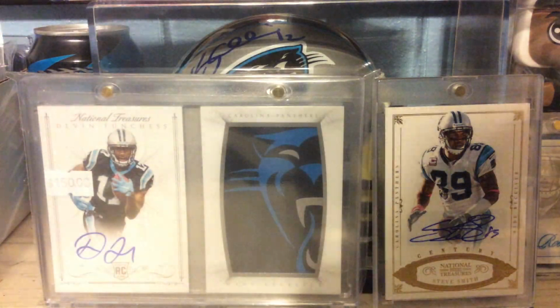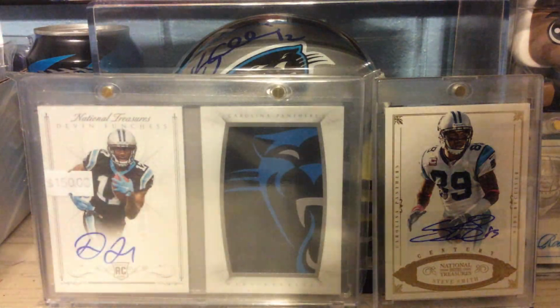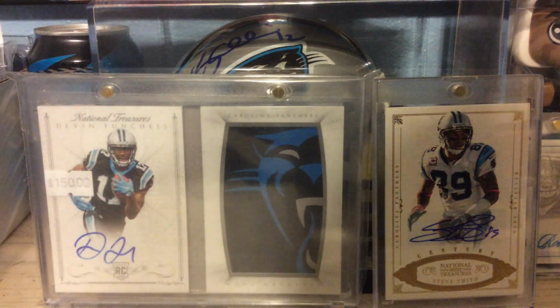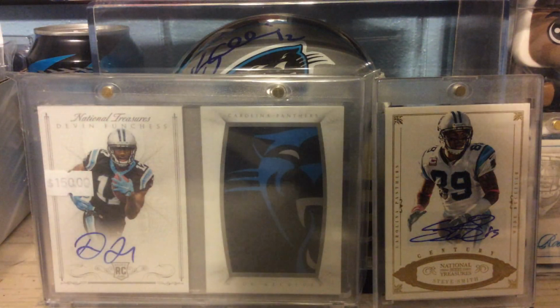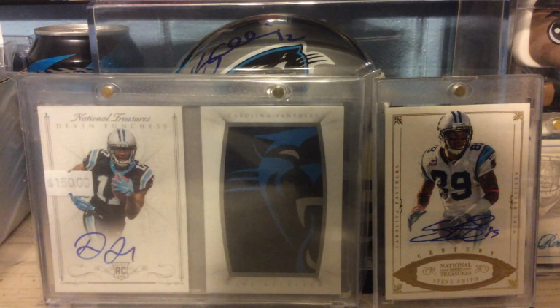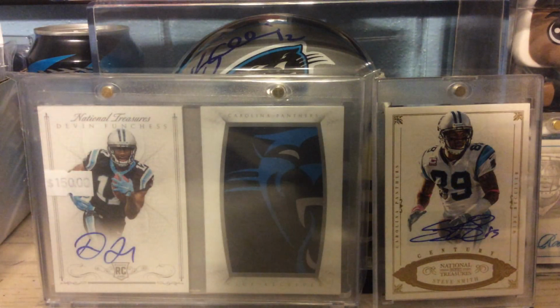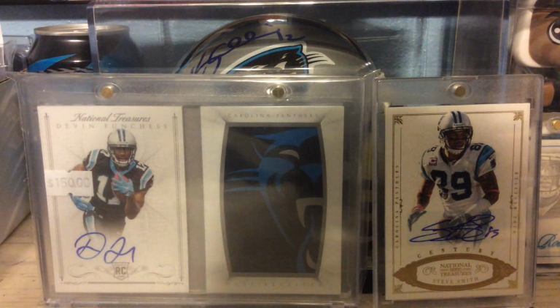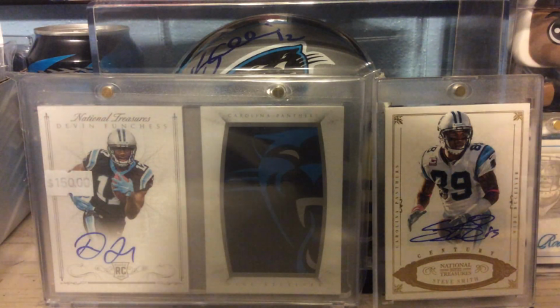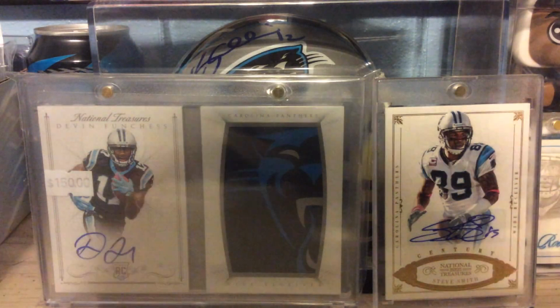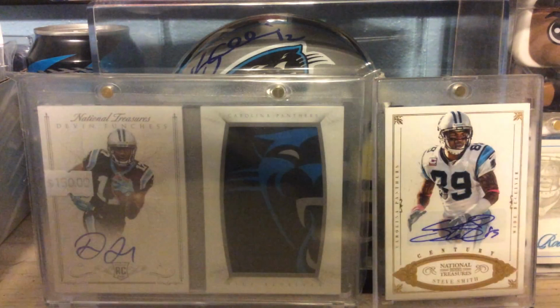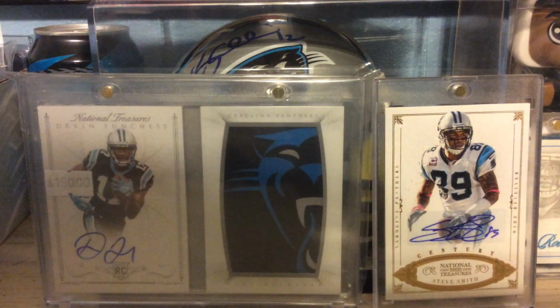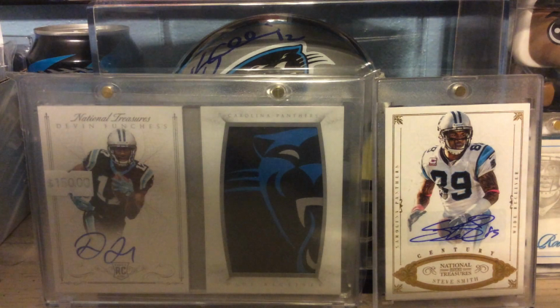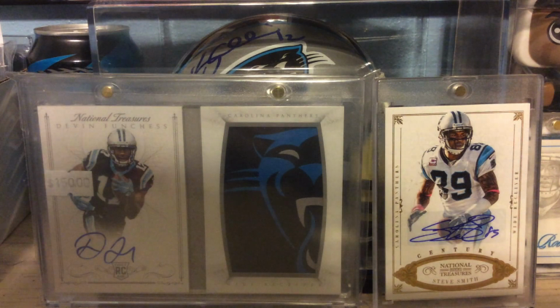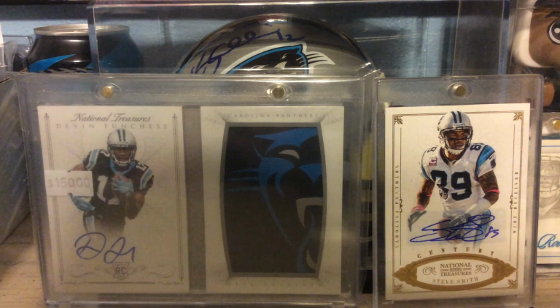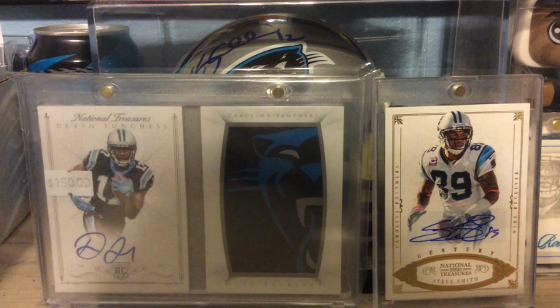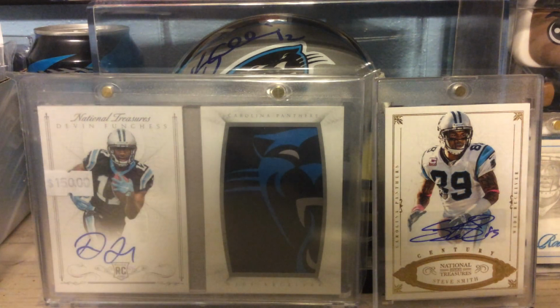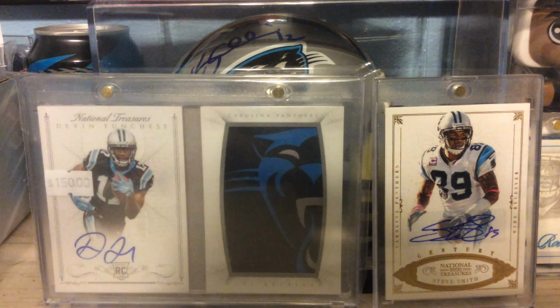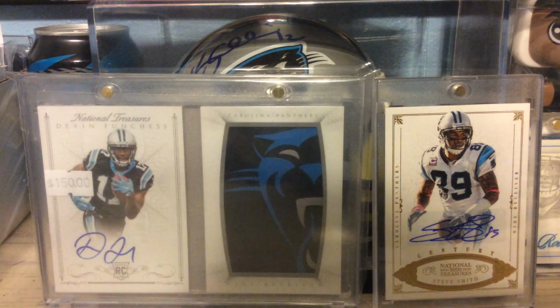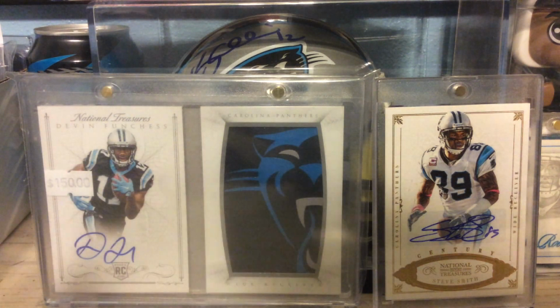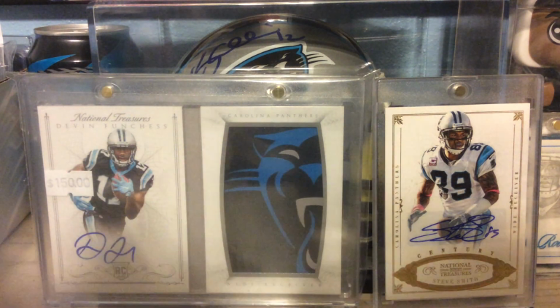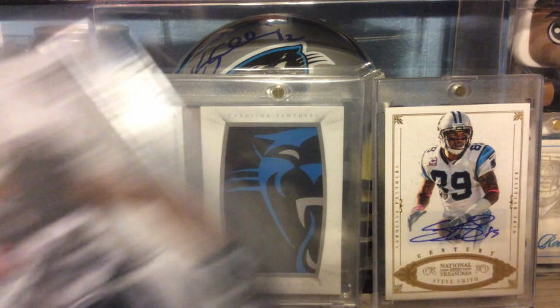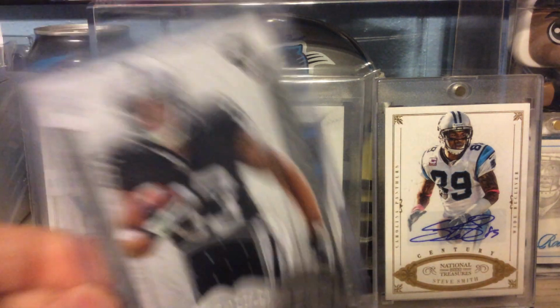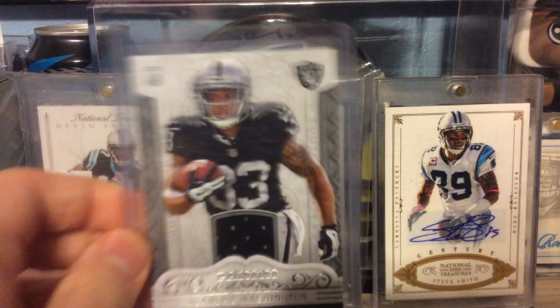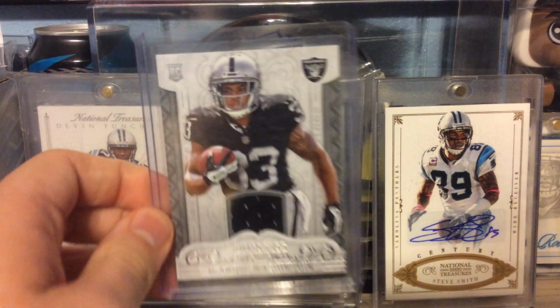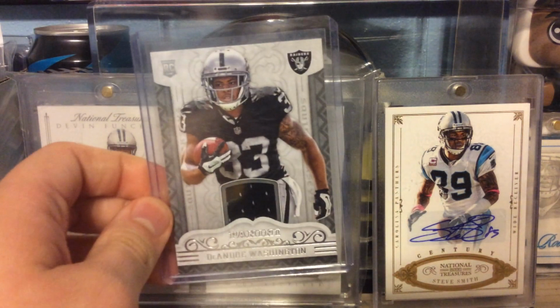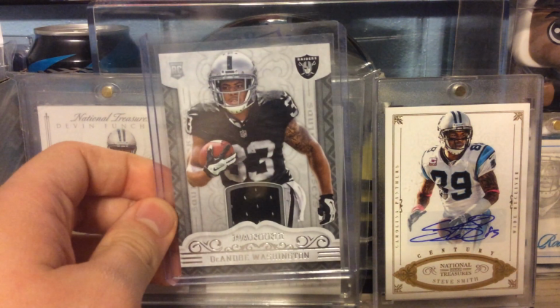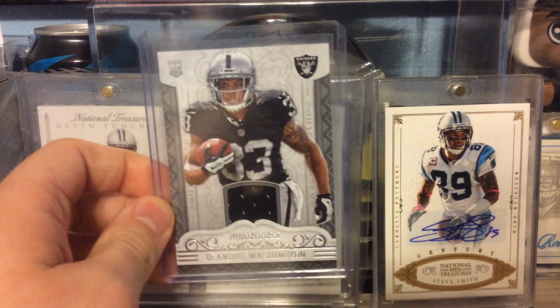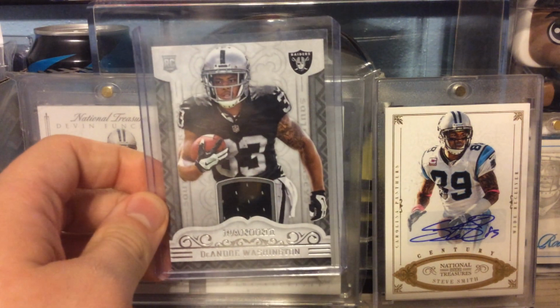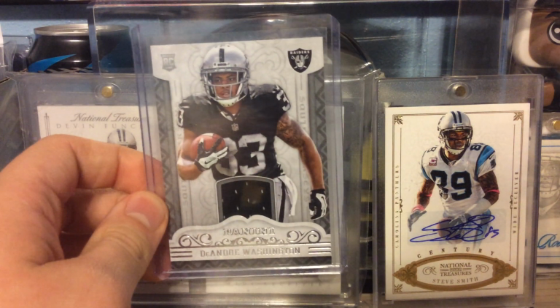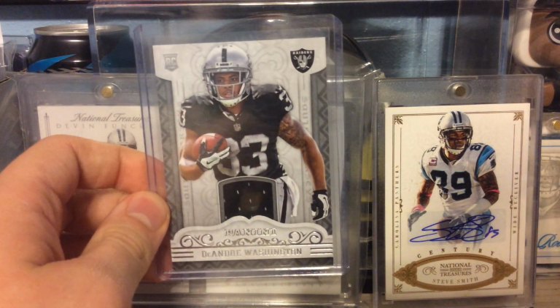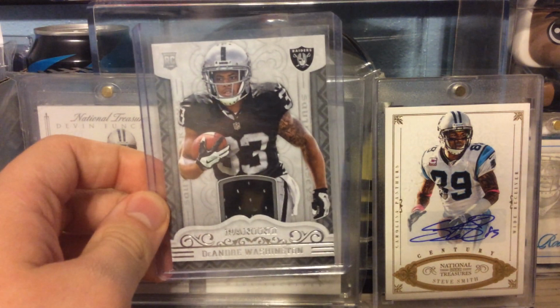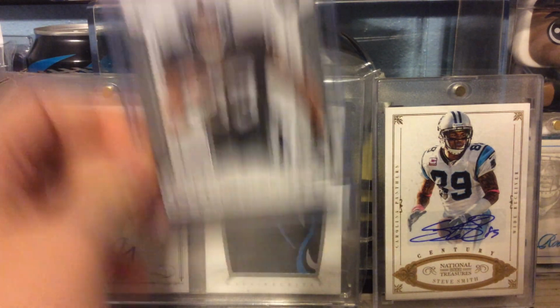From 2016 Panini Football, this is a DeAndre Washington Rookie Relic.